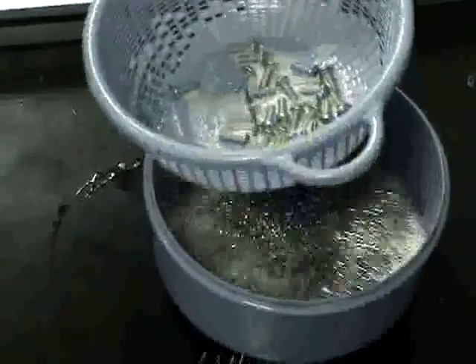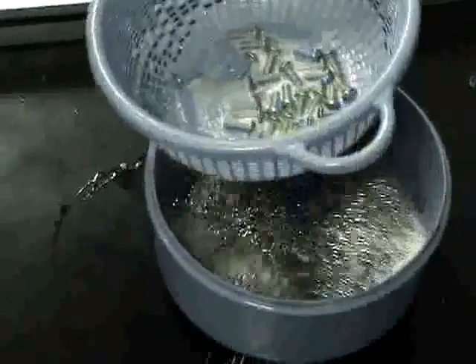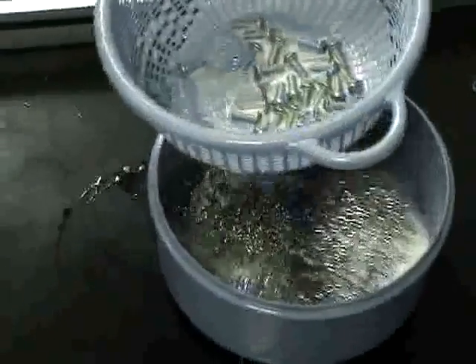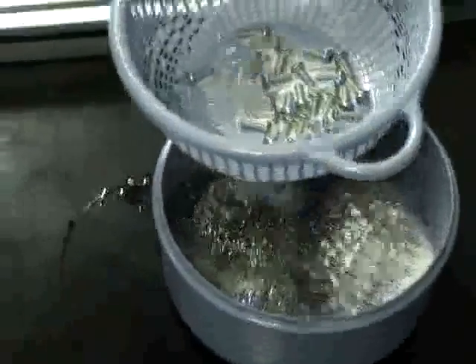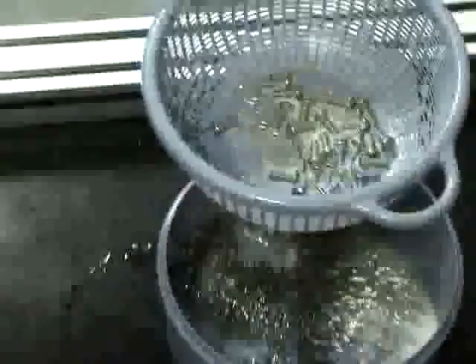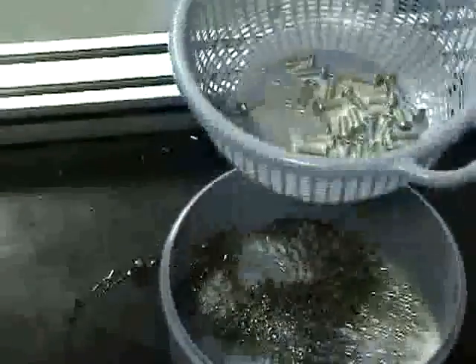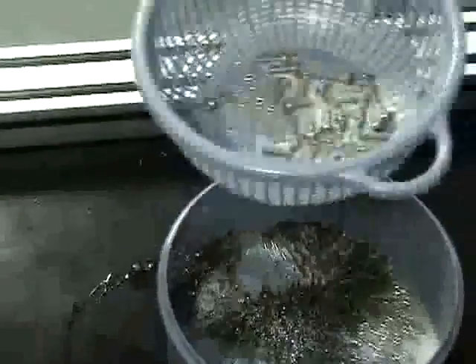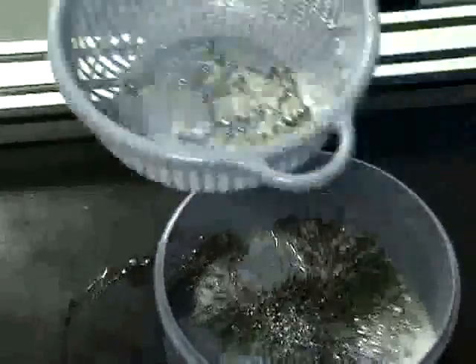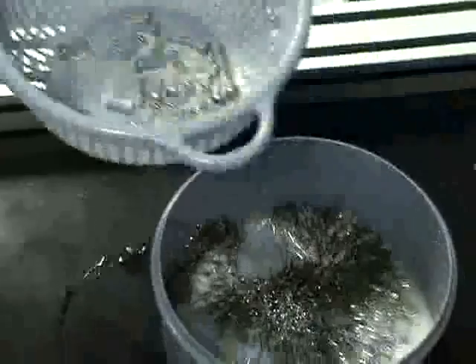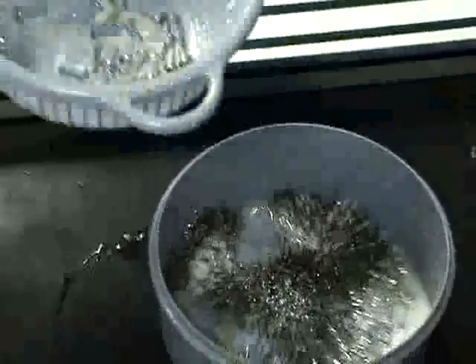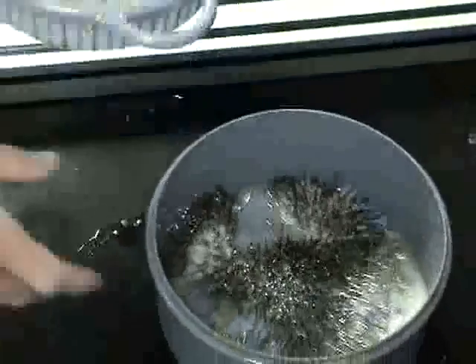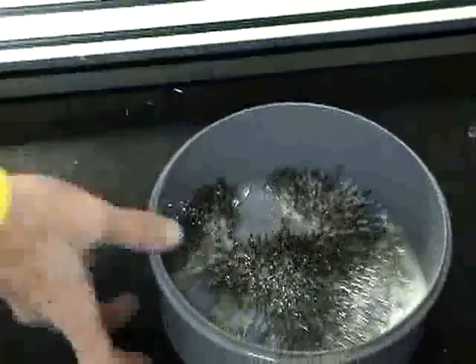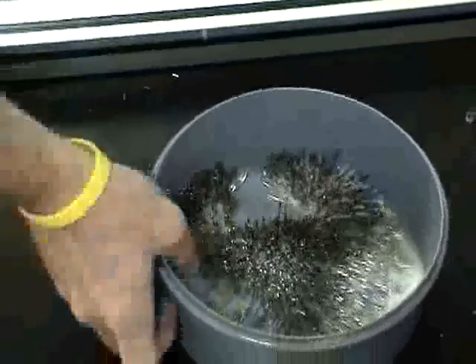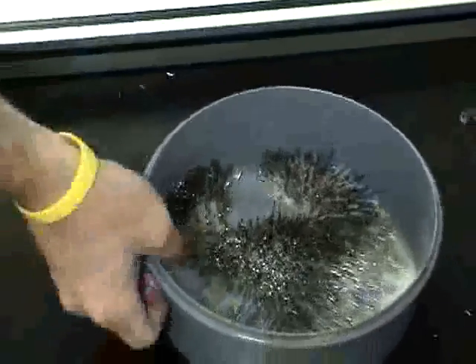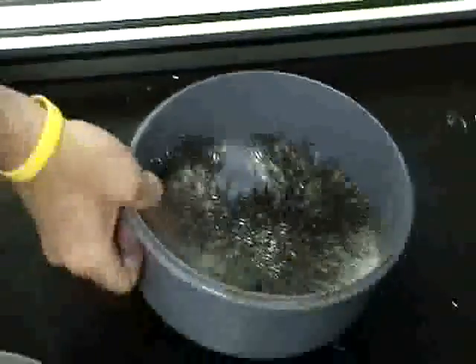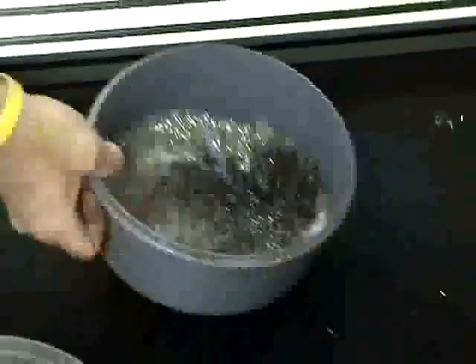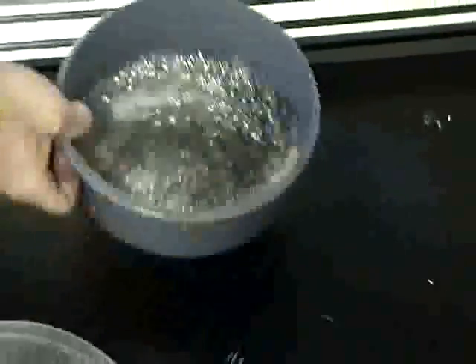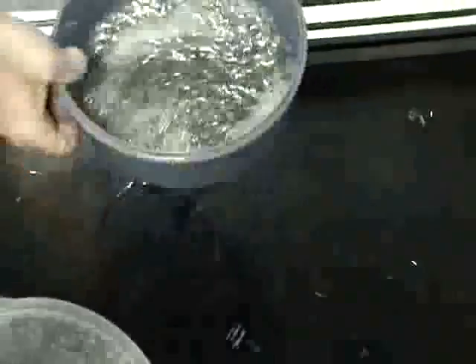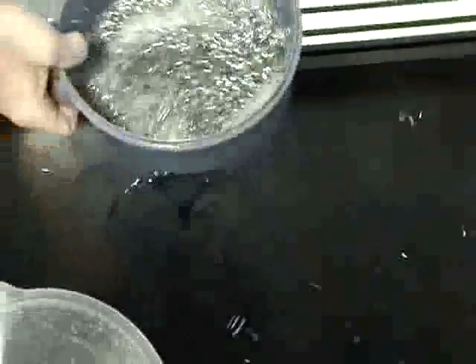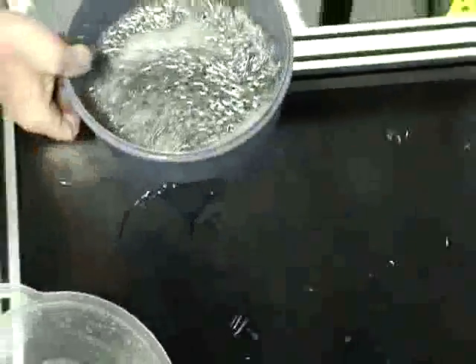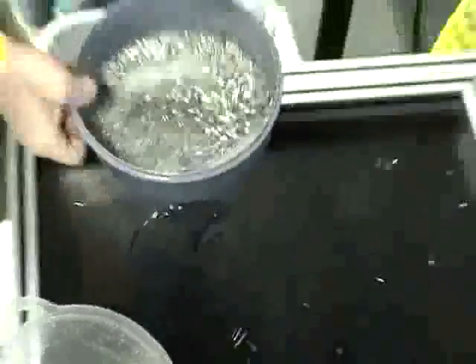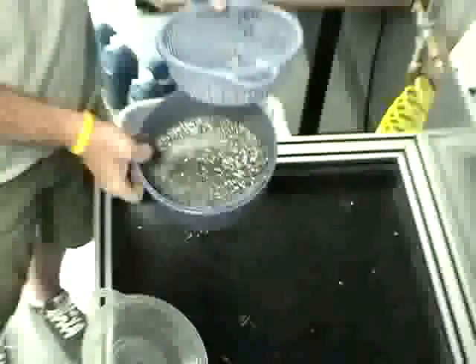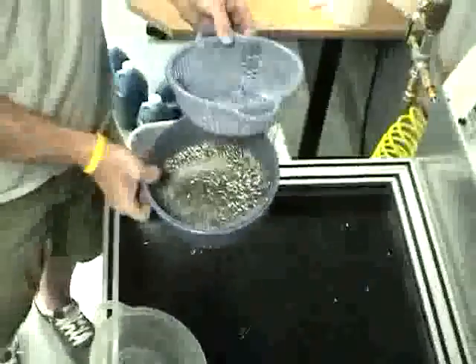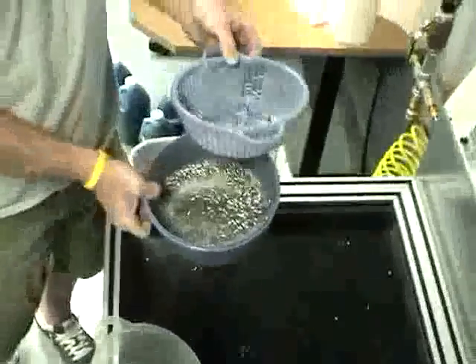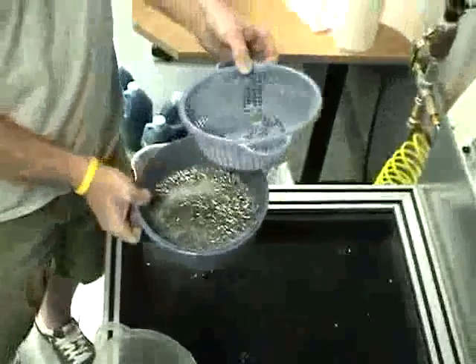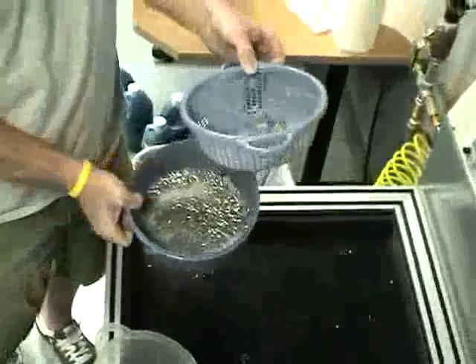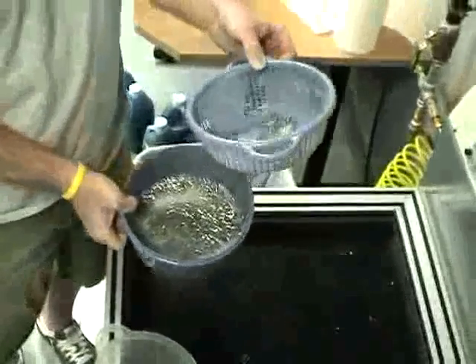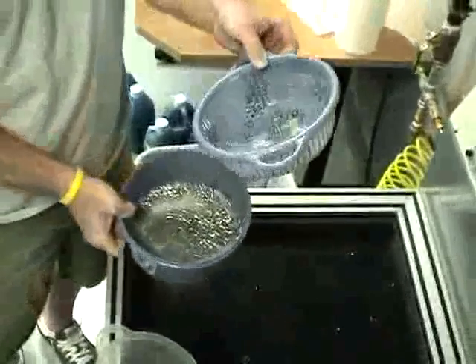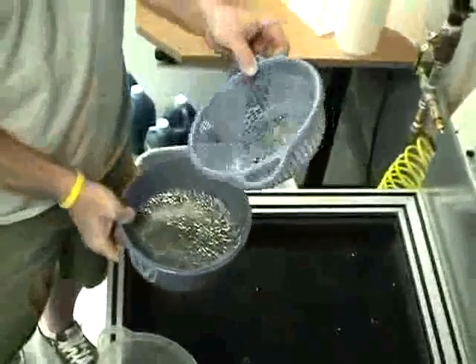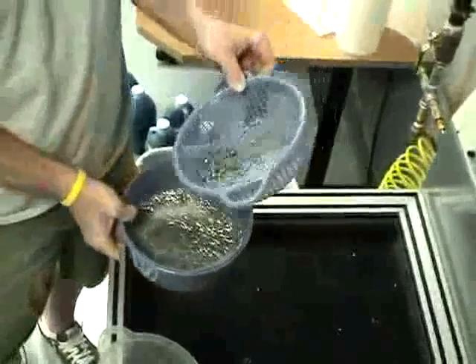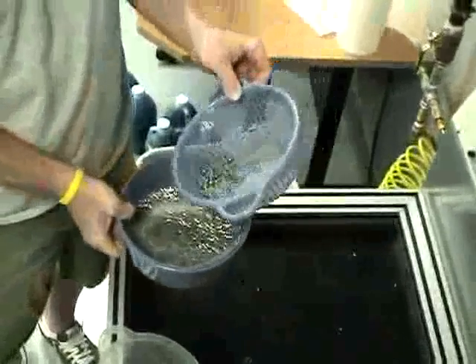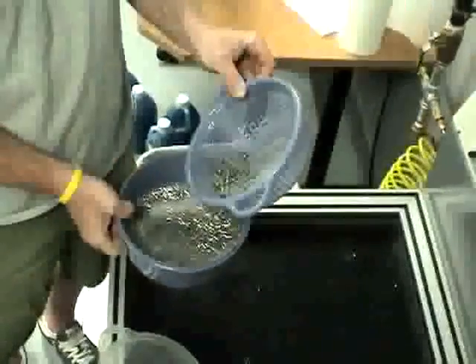Then you have your media below the strainer.